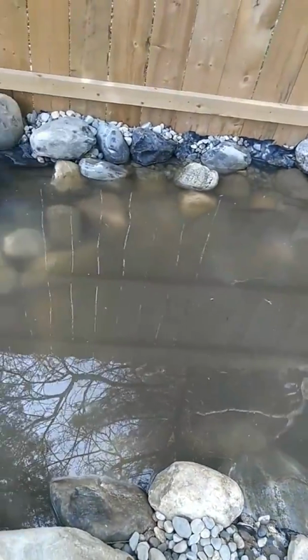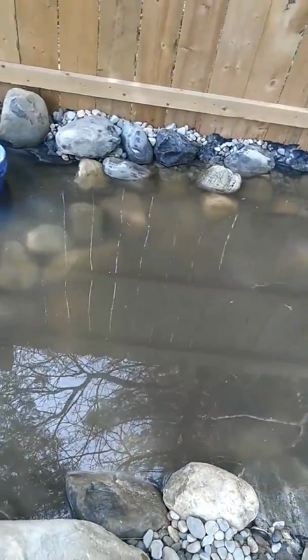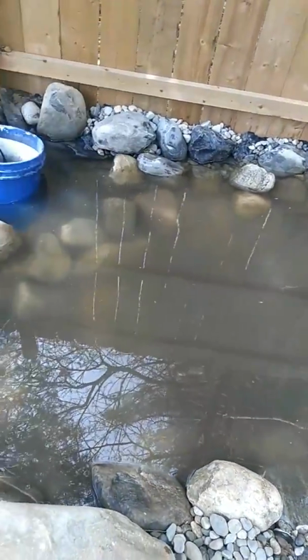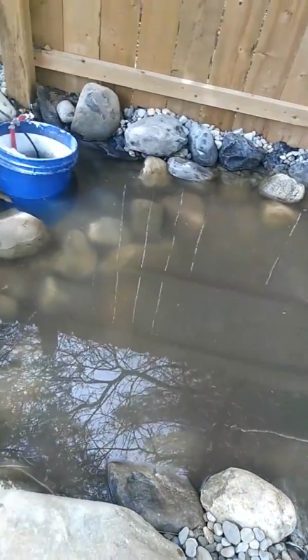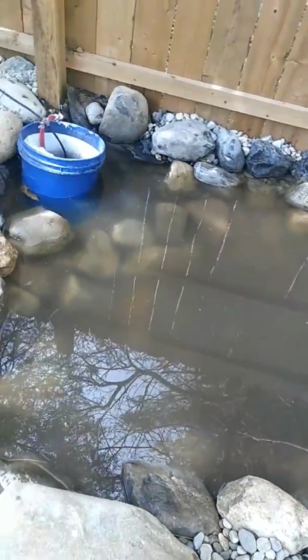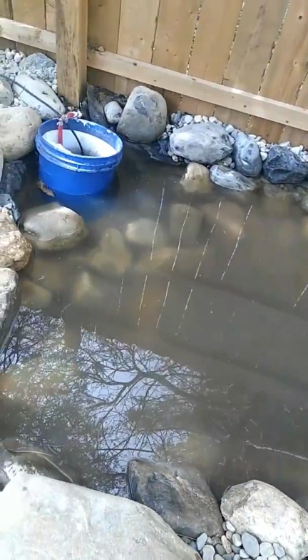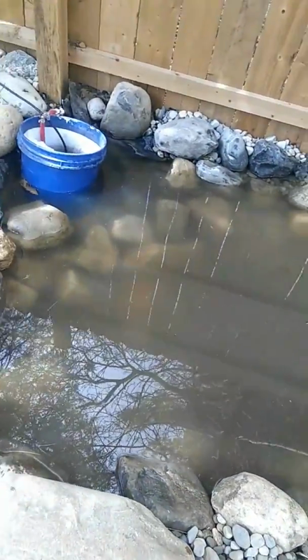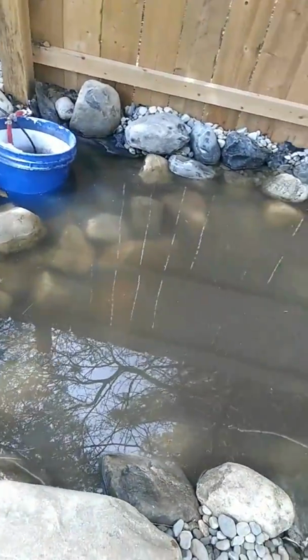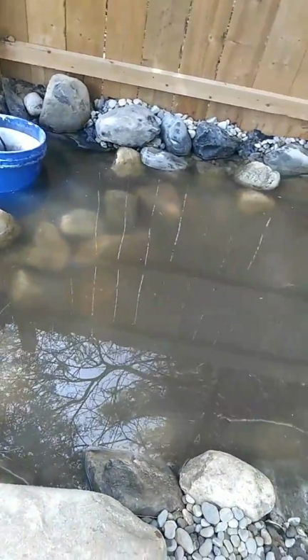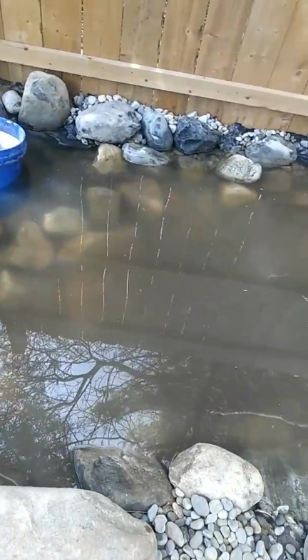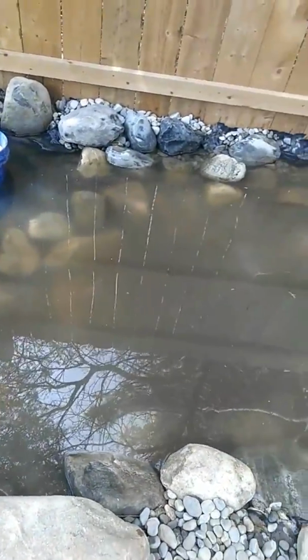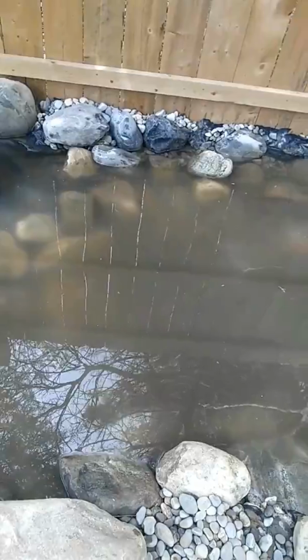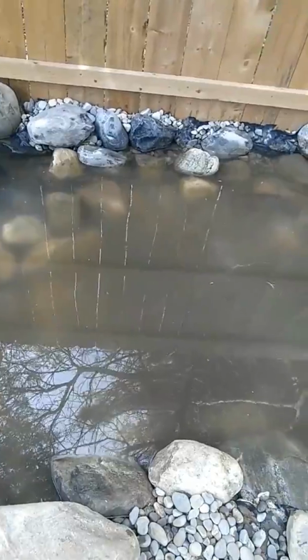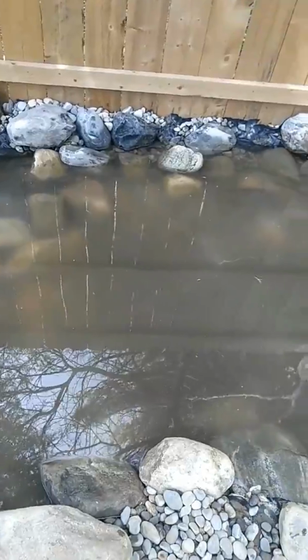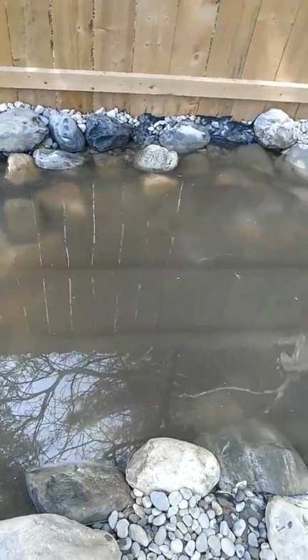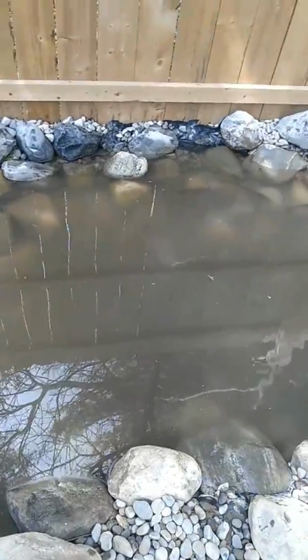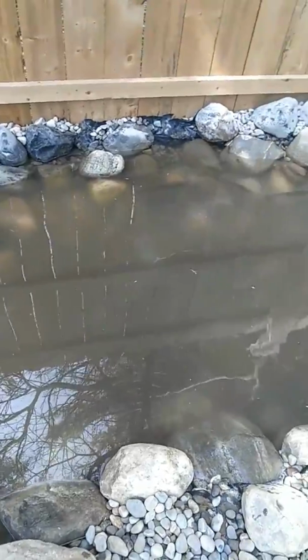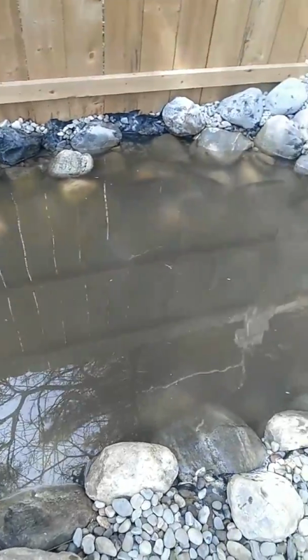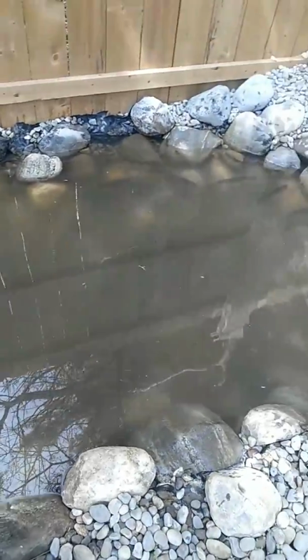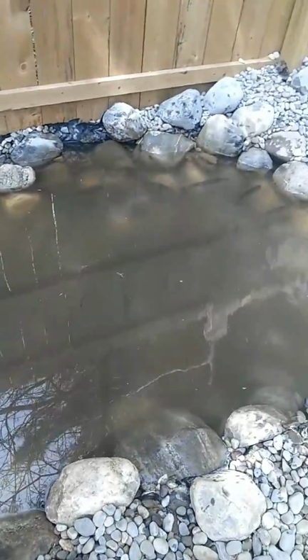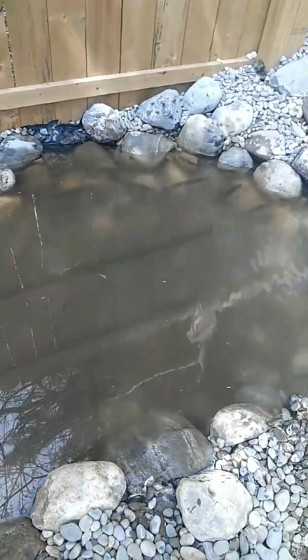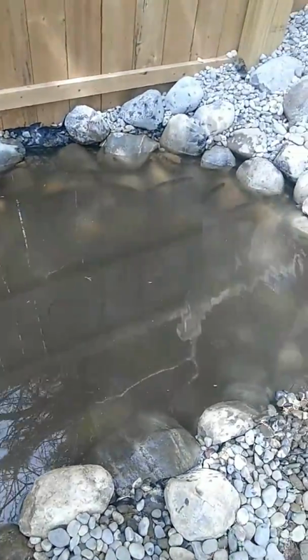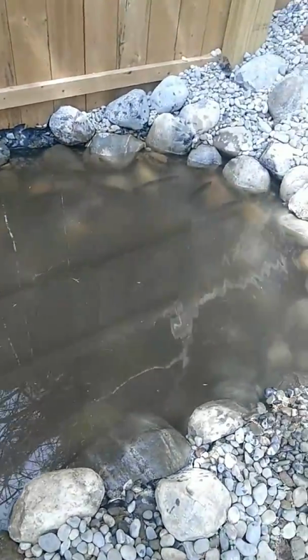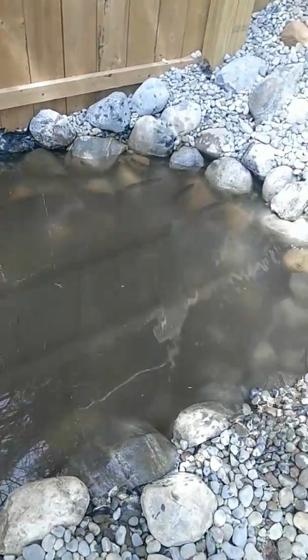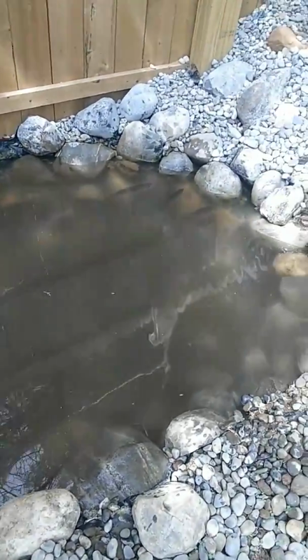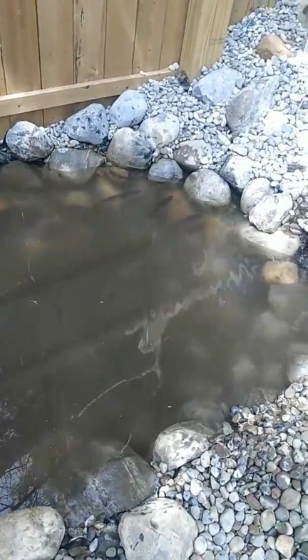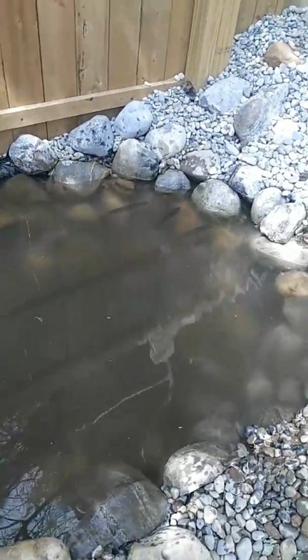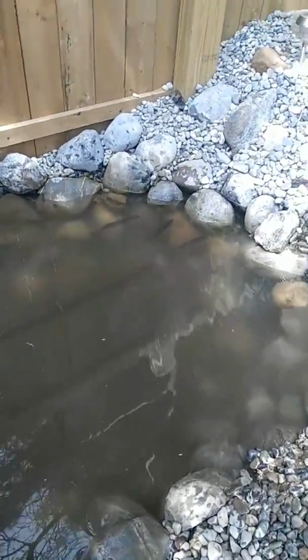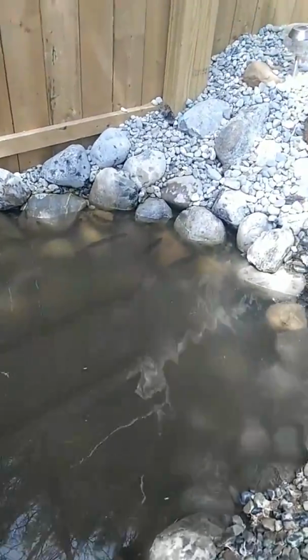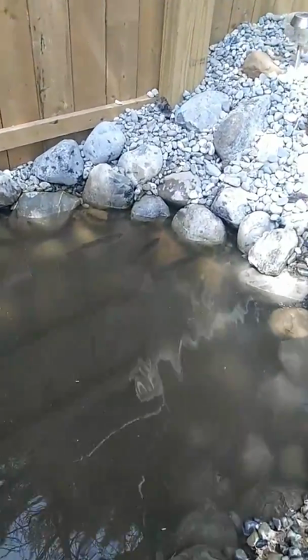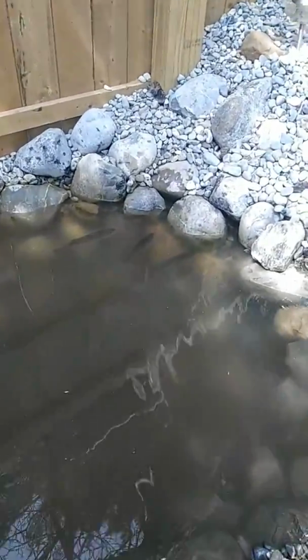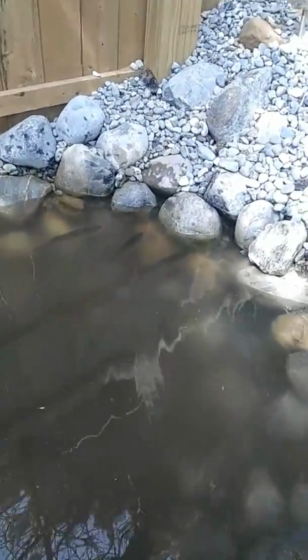This pond is over 4 feet deep. Got some largemouth bass in it.